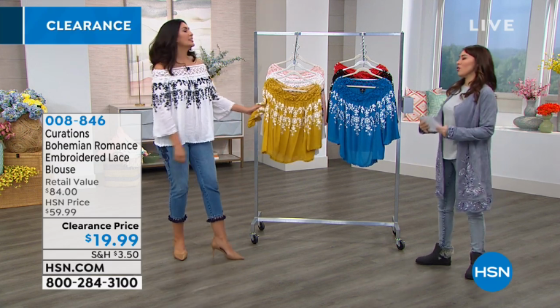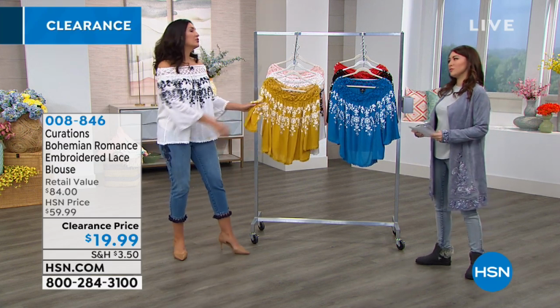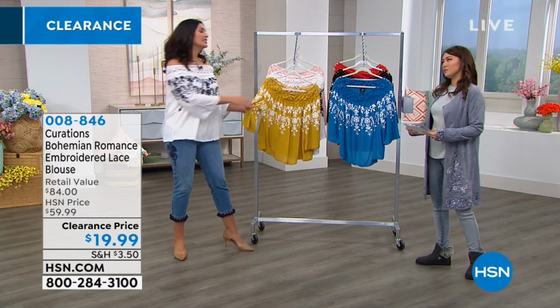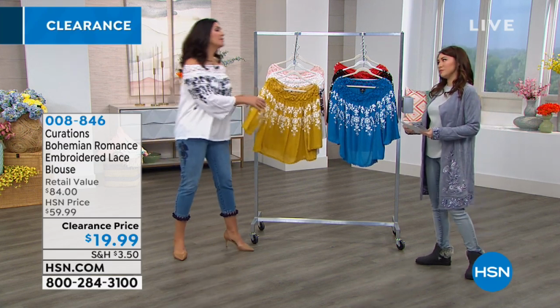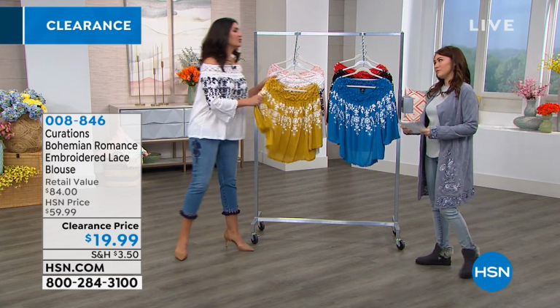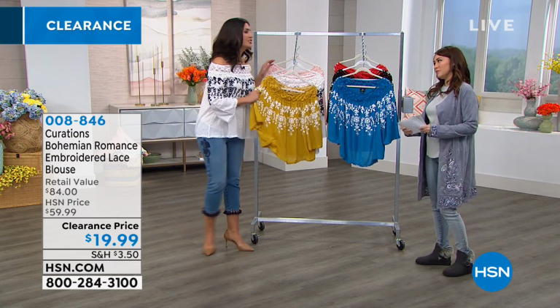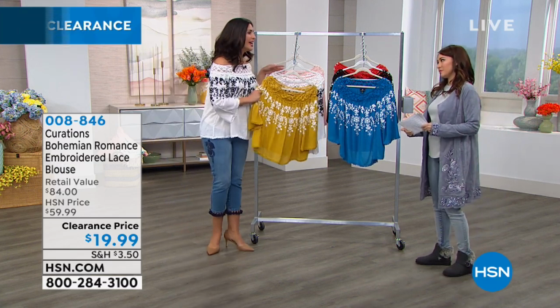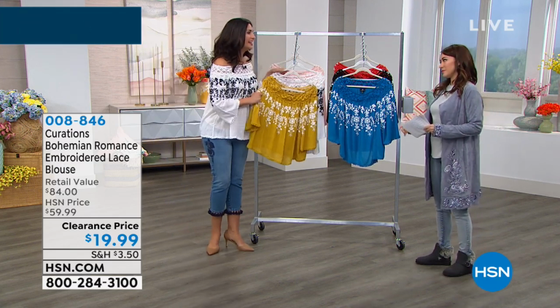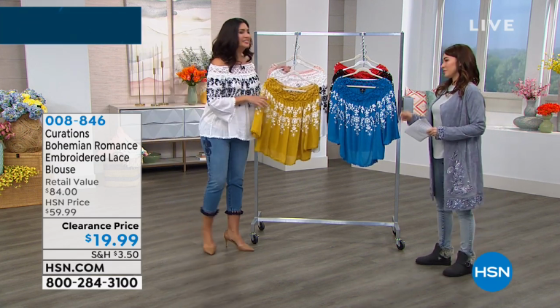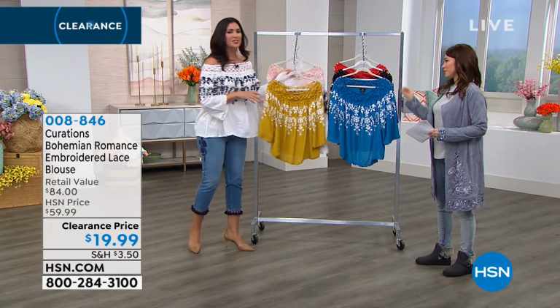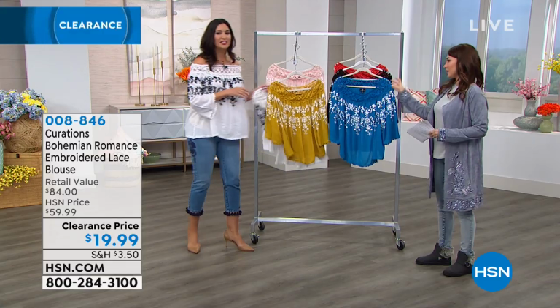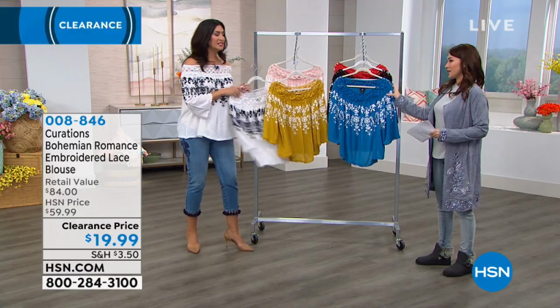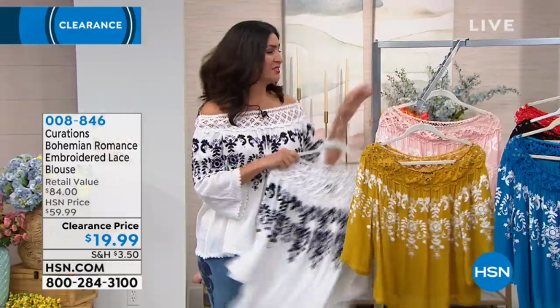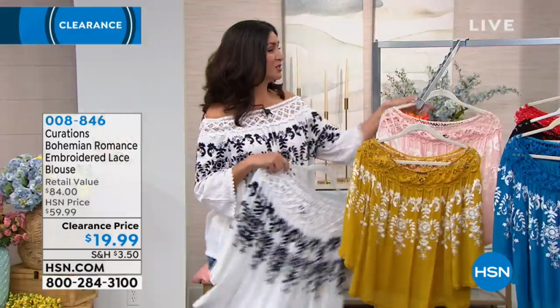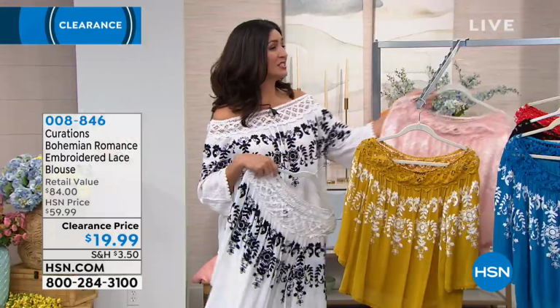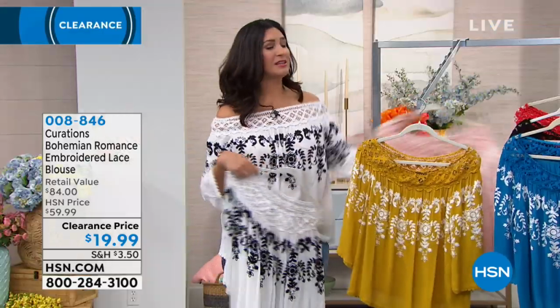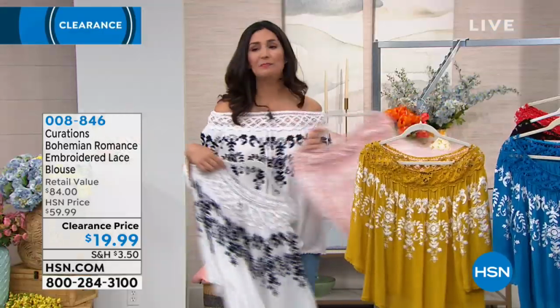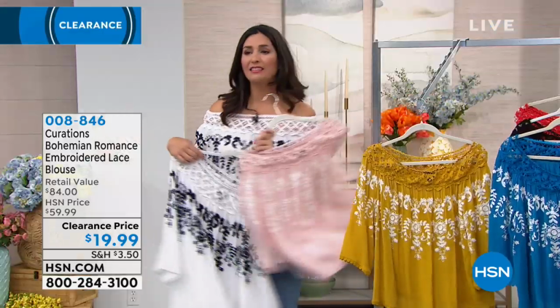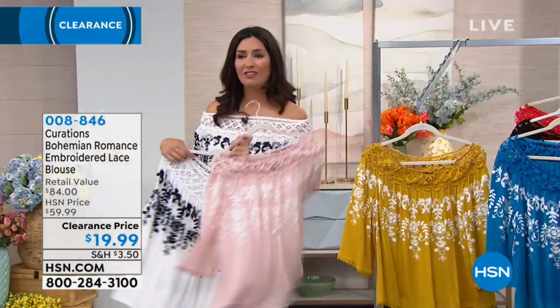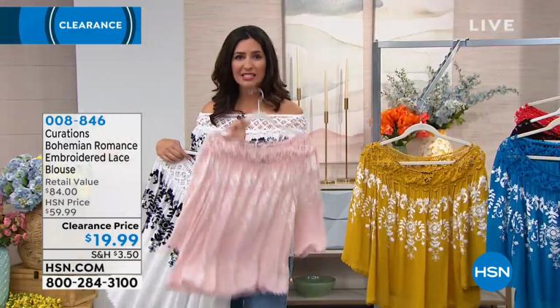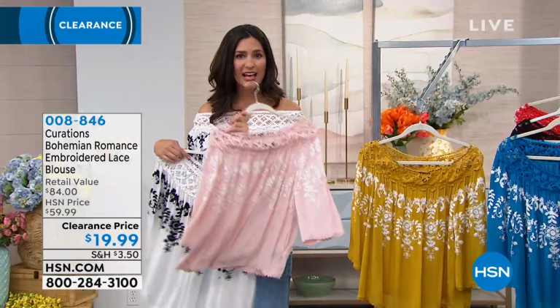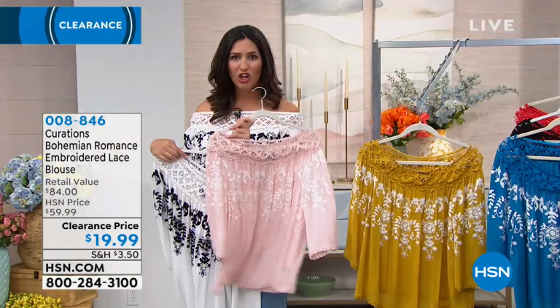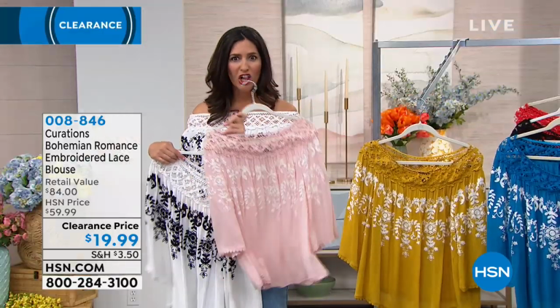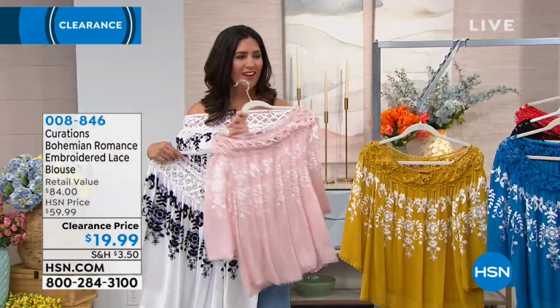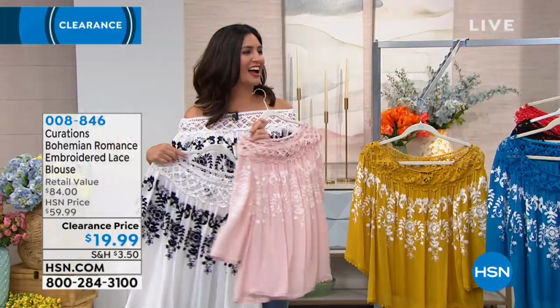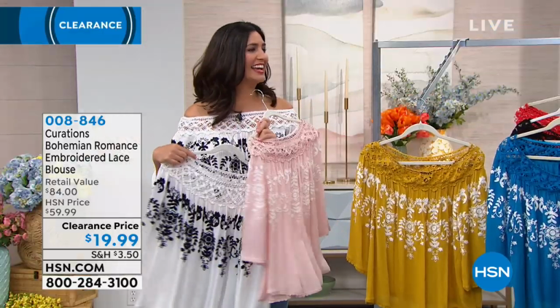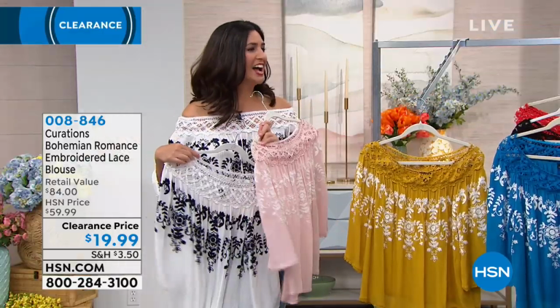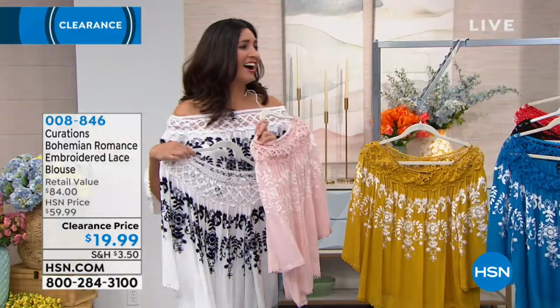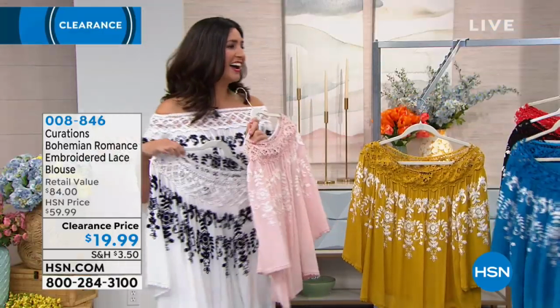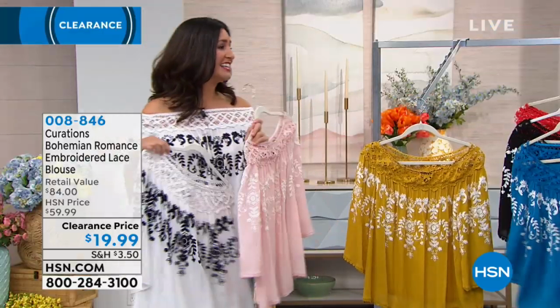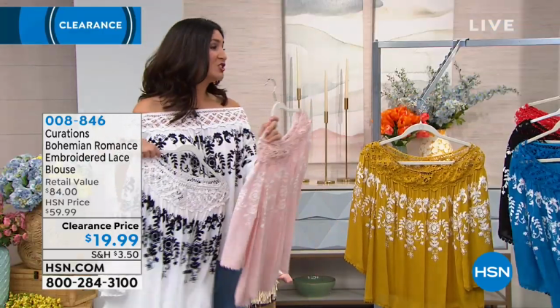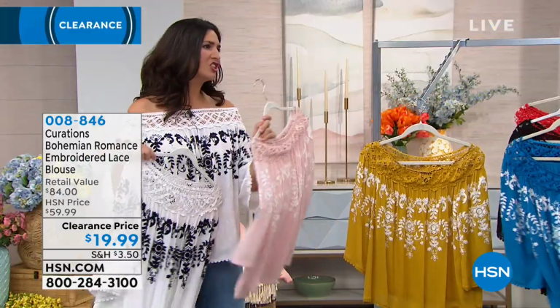This is a Mother's Day shirt. This one to me is ballet recital, Easter — all of the above.